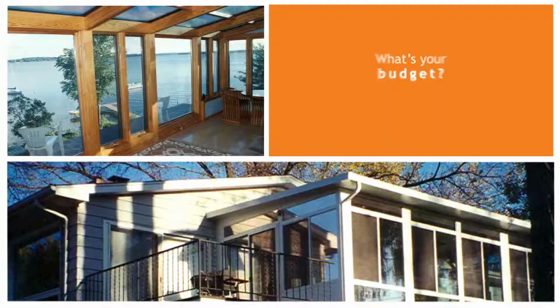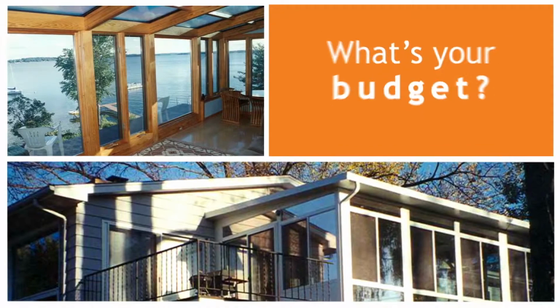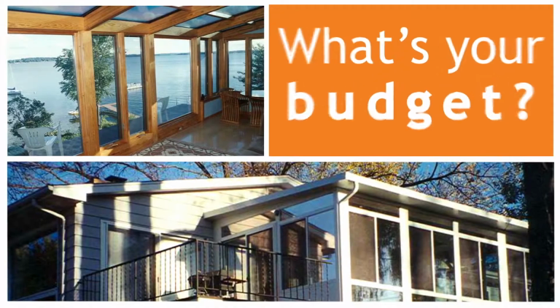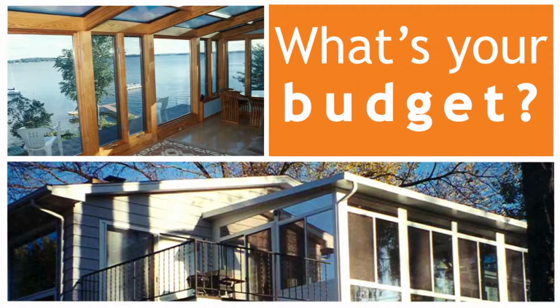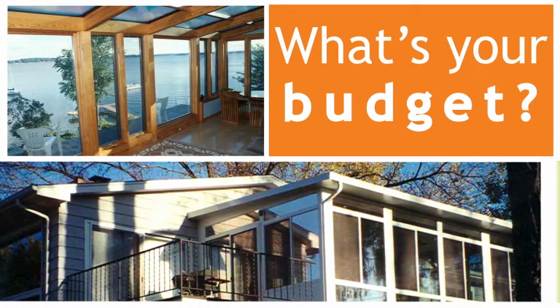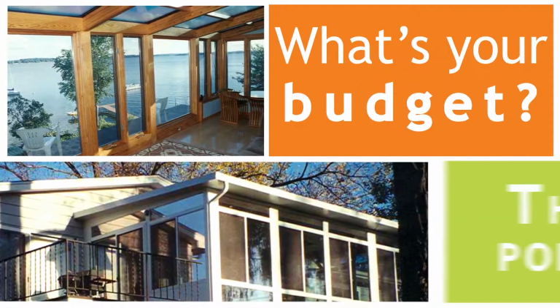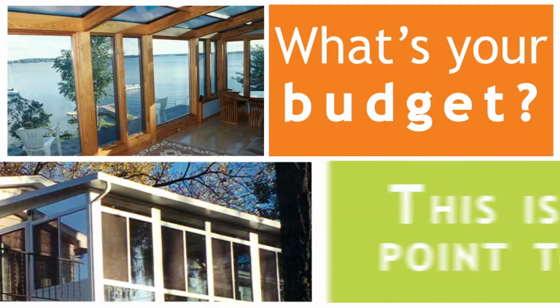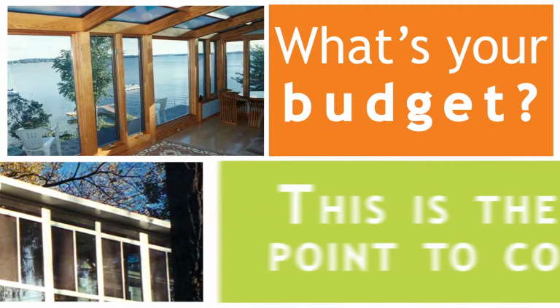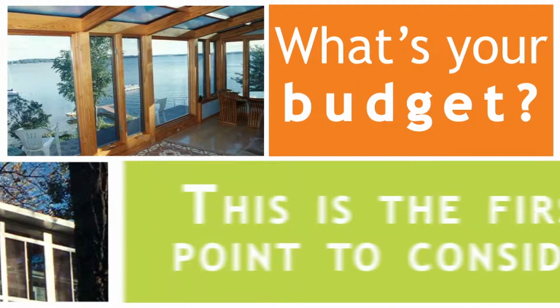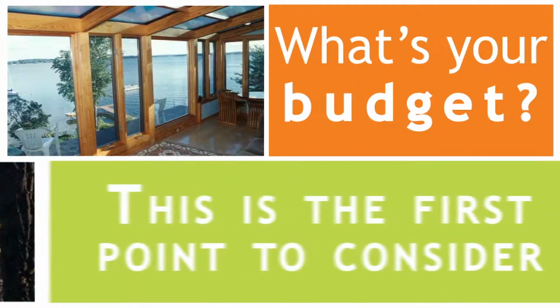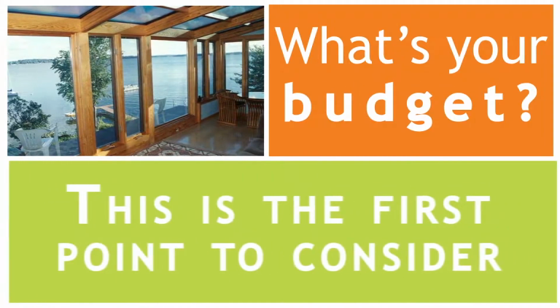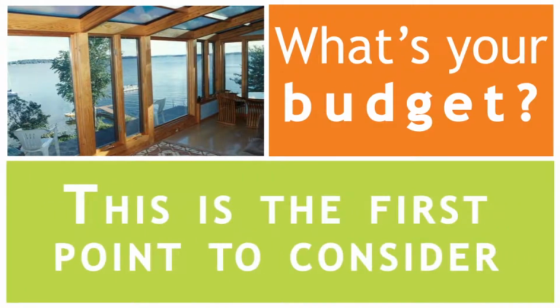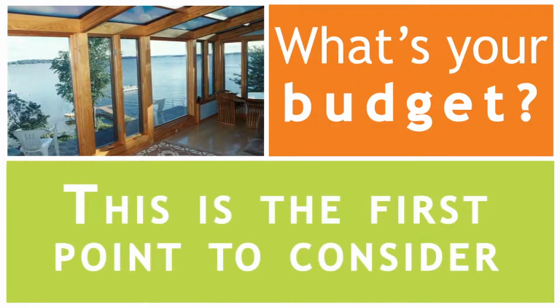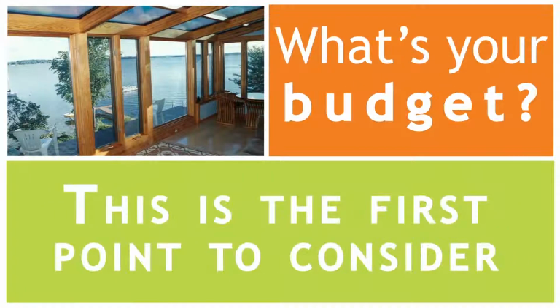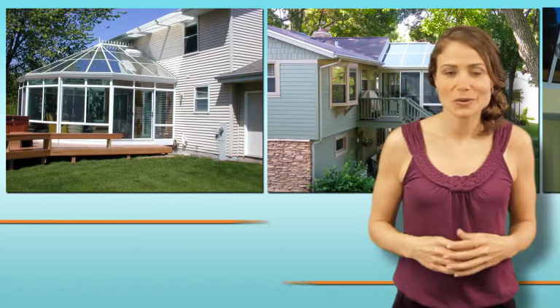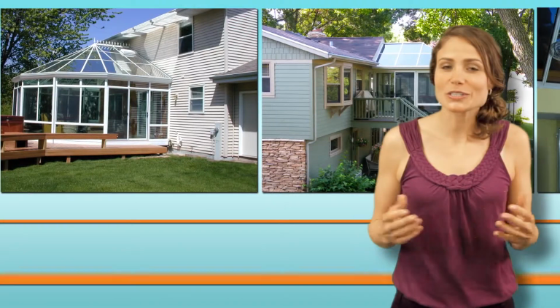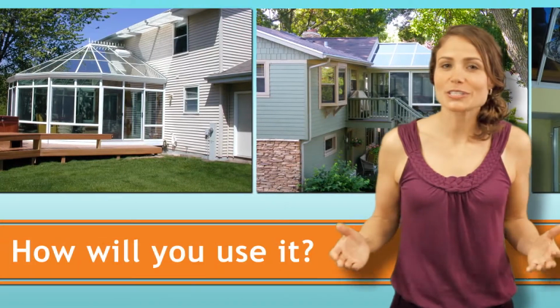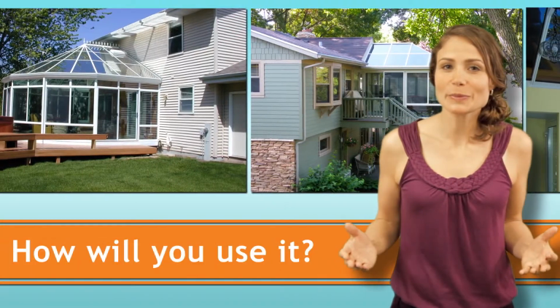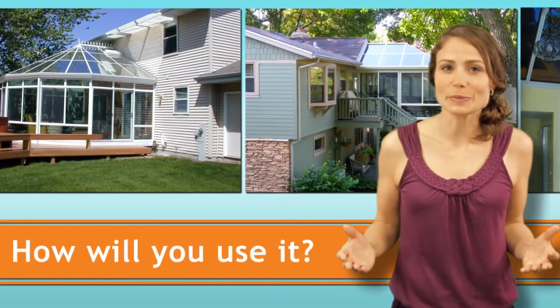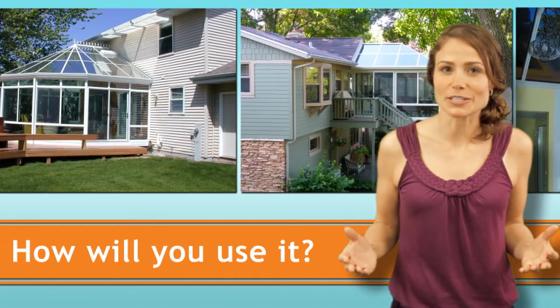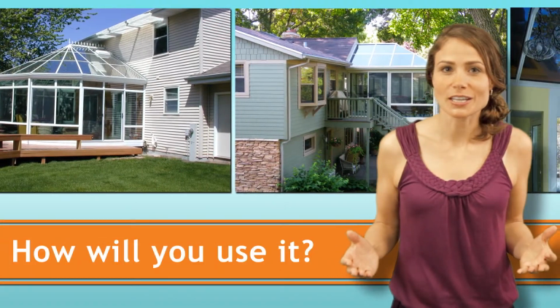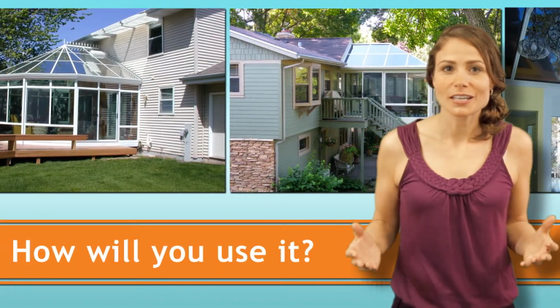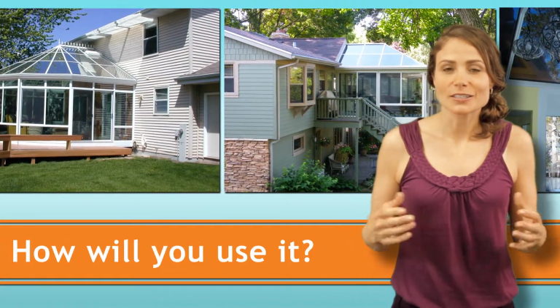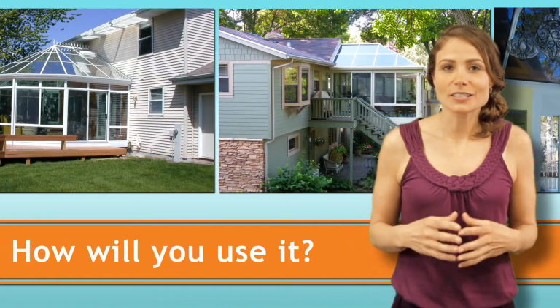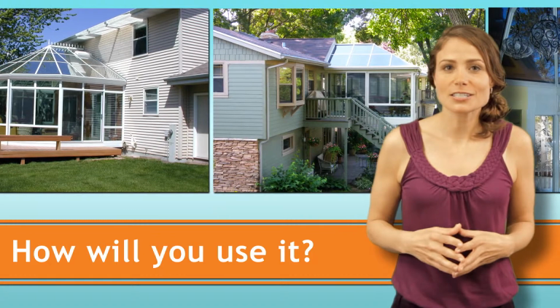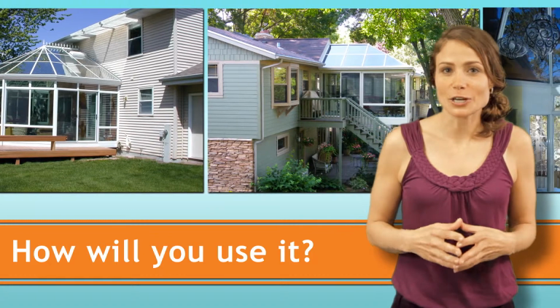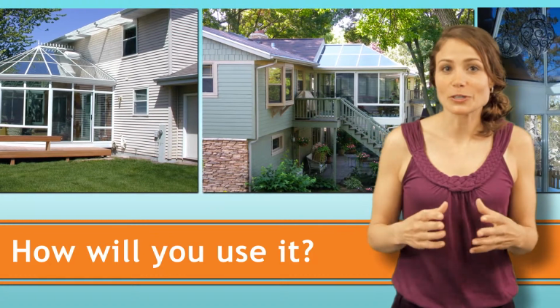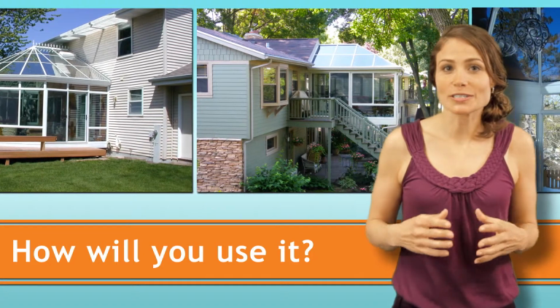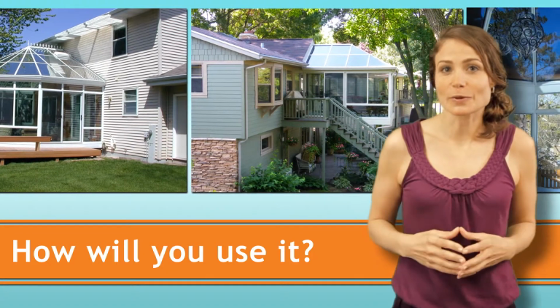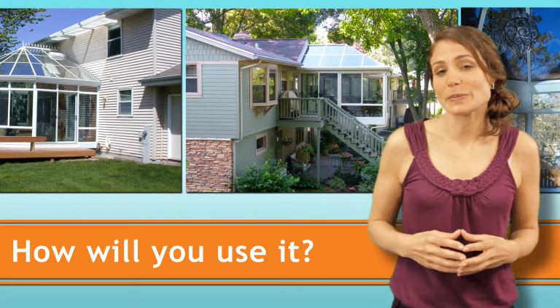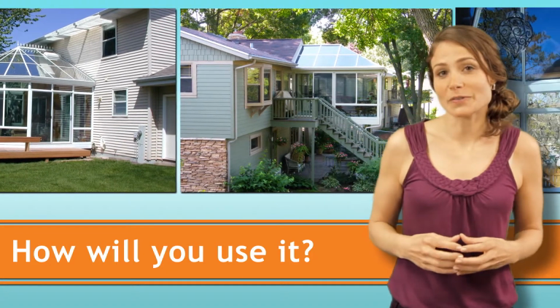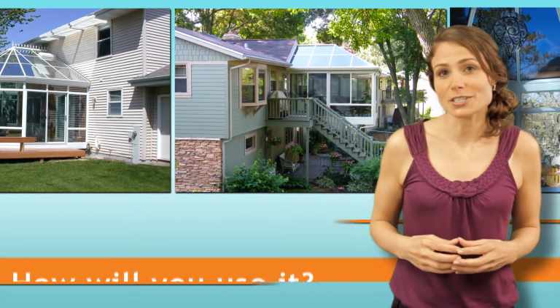But what's your budget? This is the first point to consider. Once you determine your budget, you need to determine your sunroom's main function.